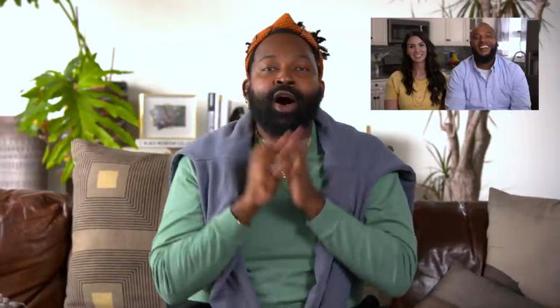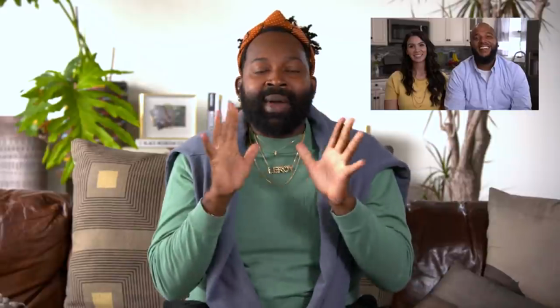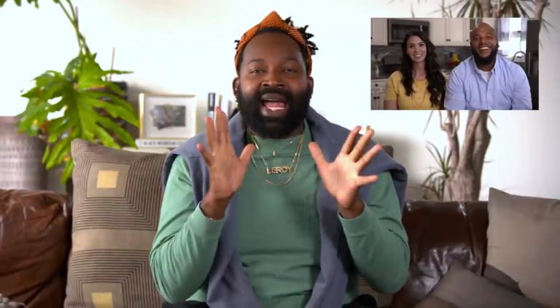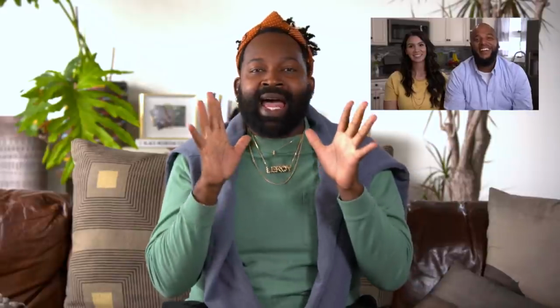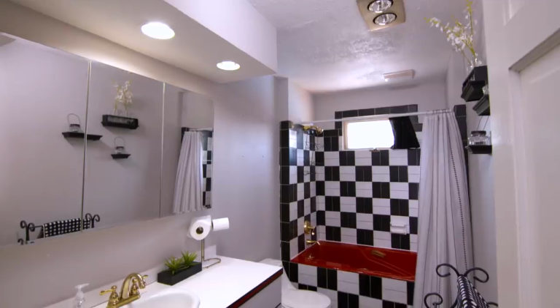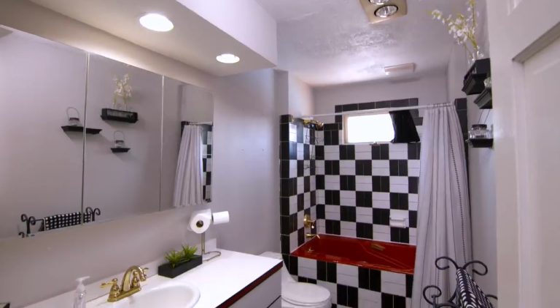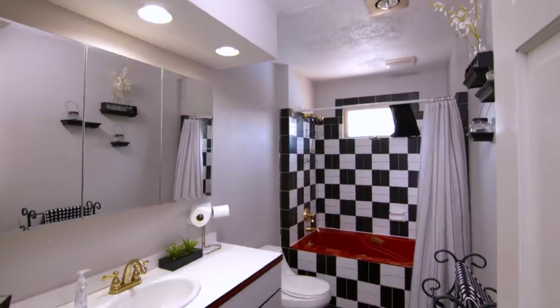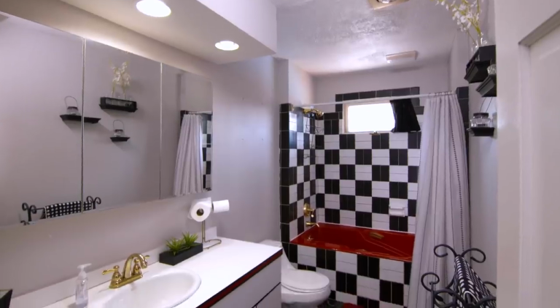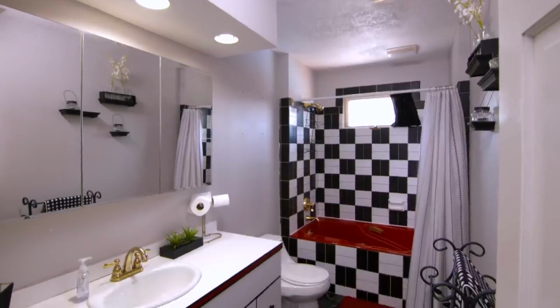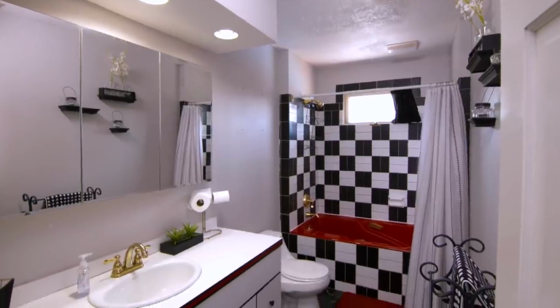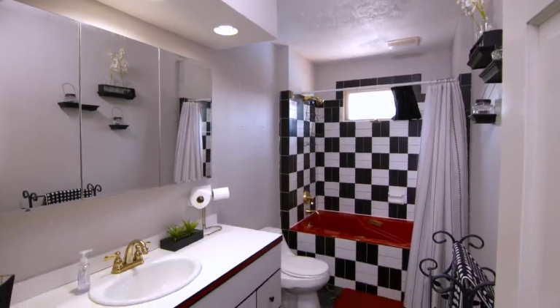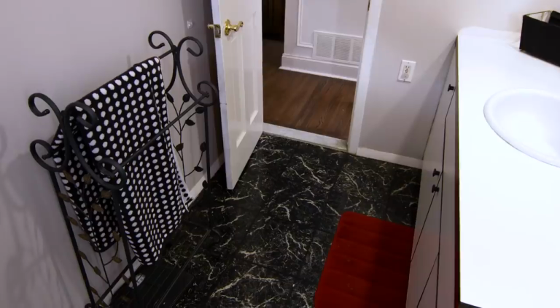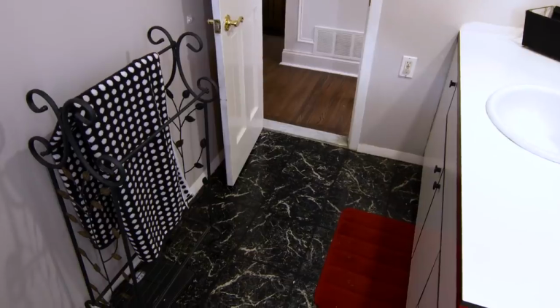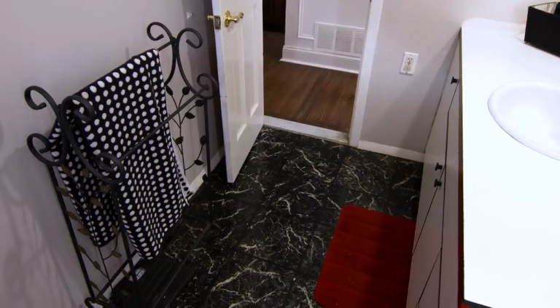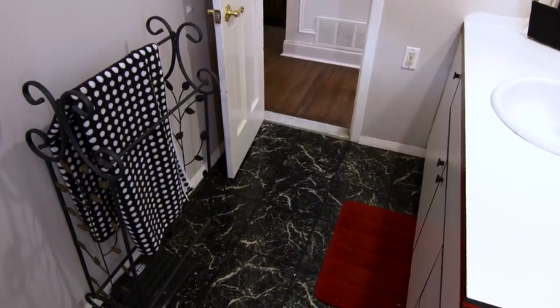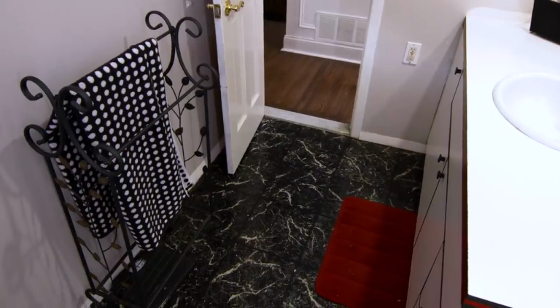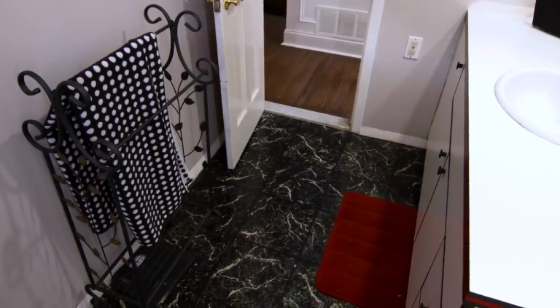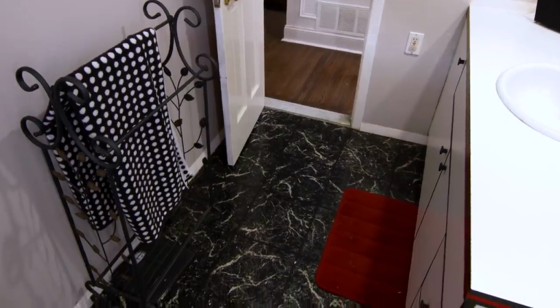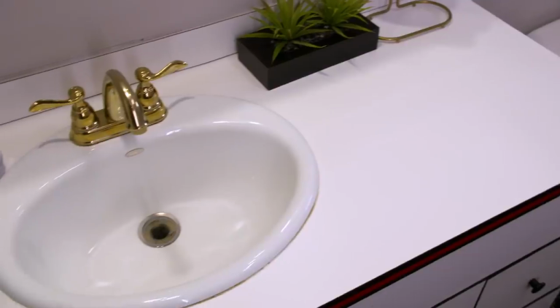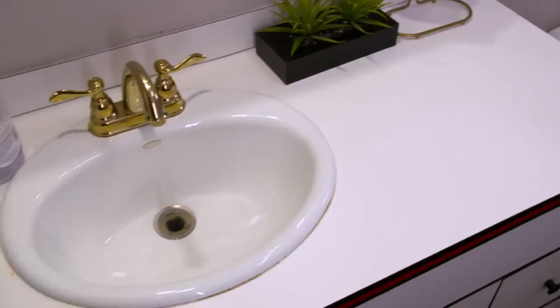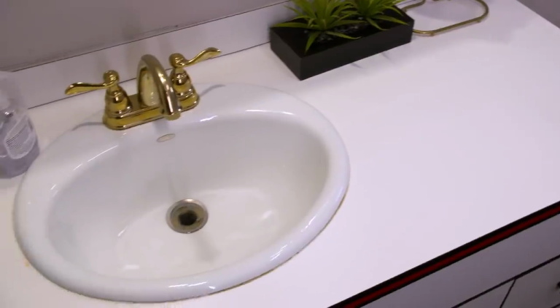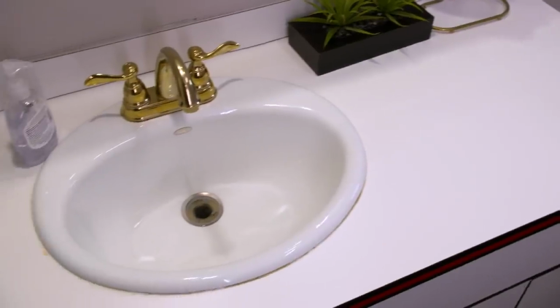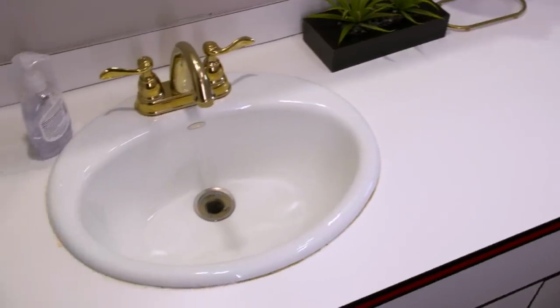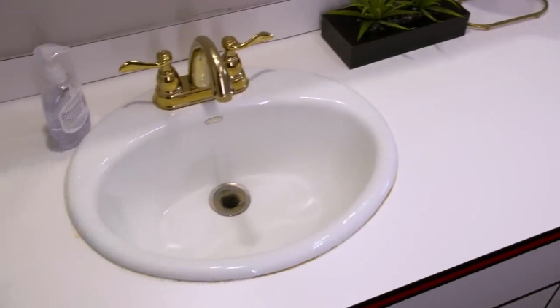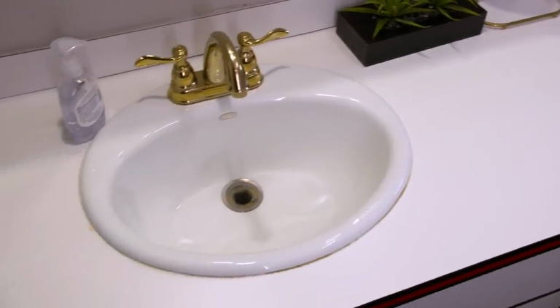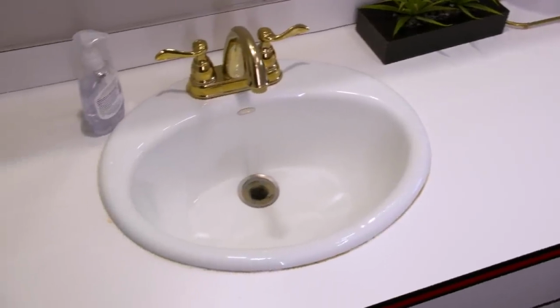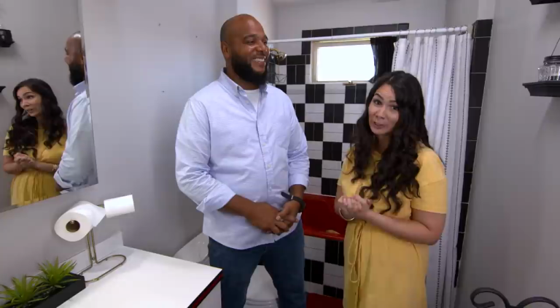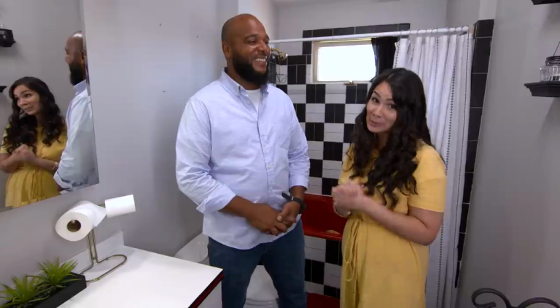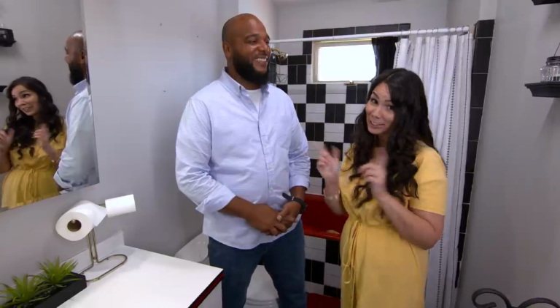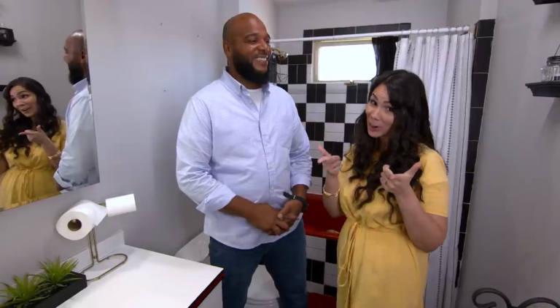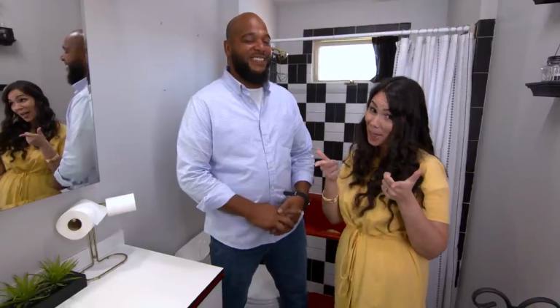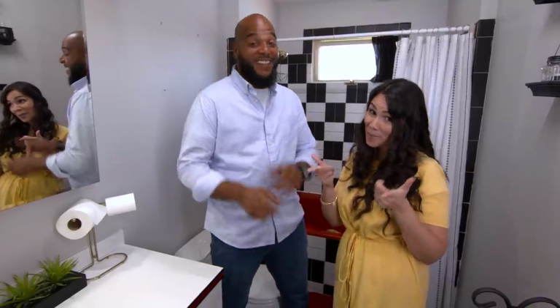Oh my god, your bathroom. It's insane. We're stuck in the 80s. Maurice, we need your help.